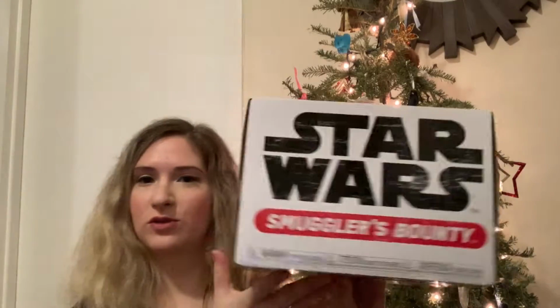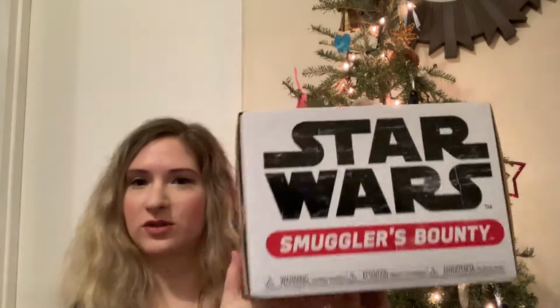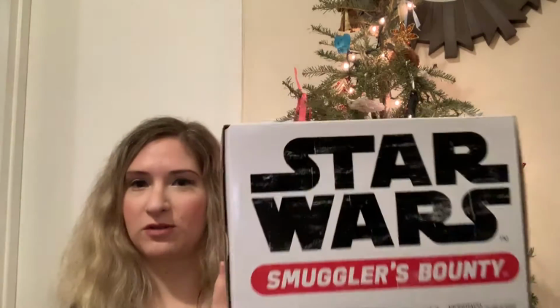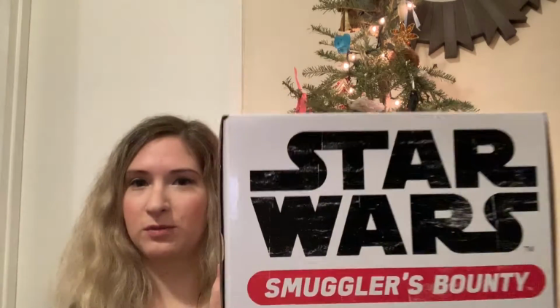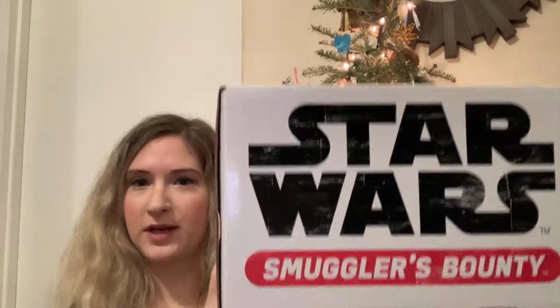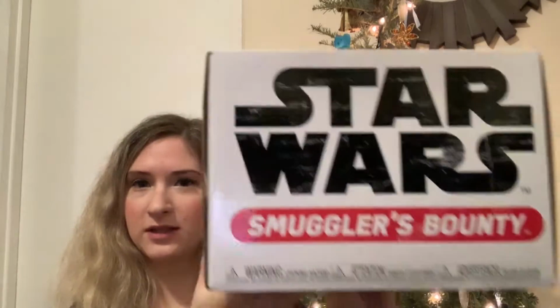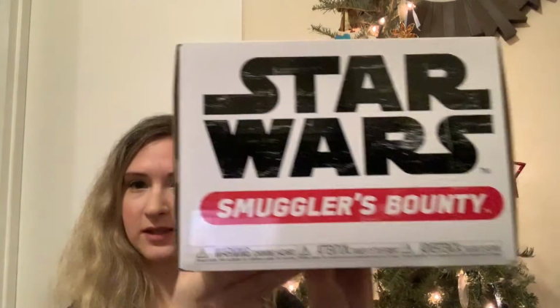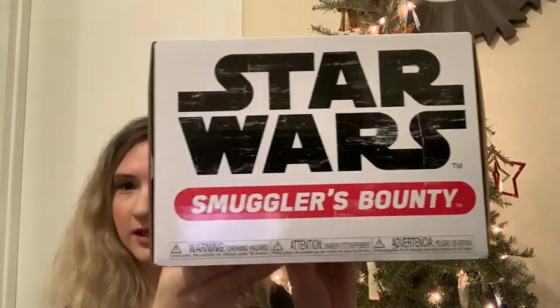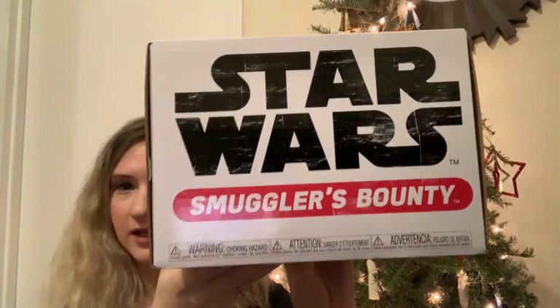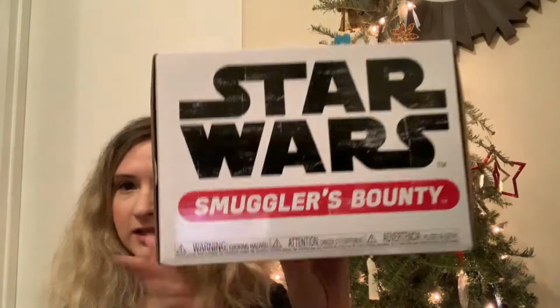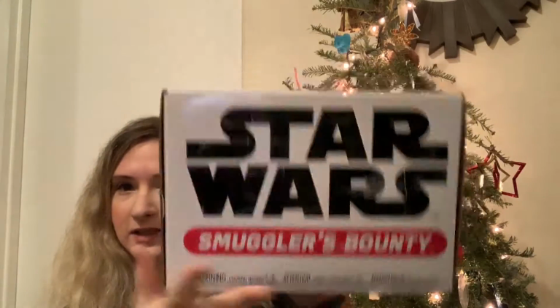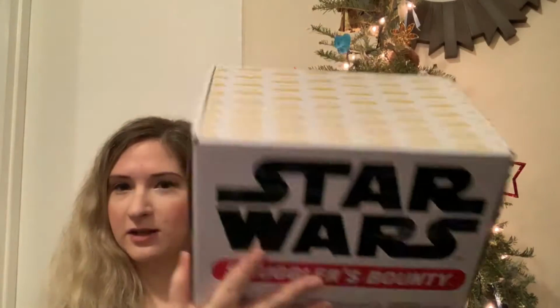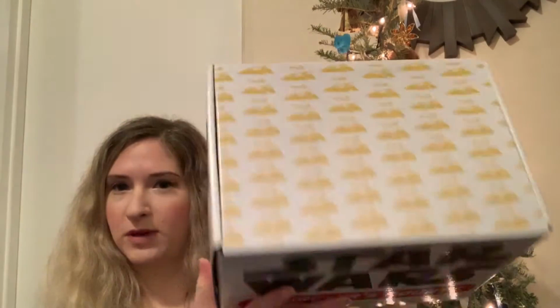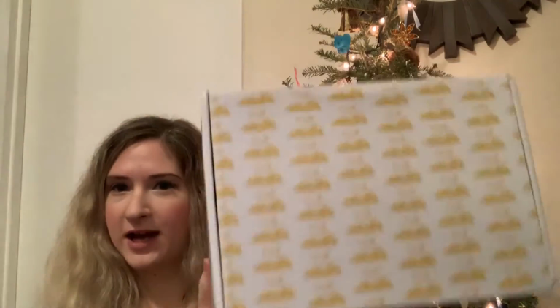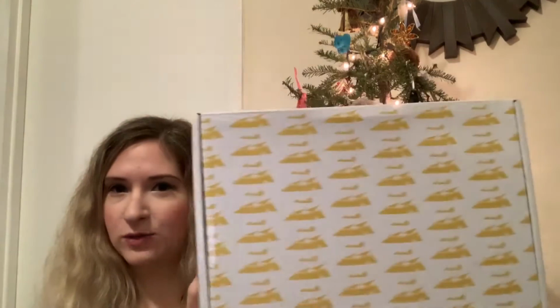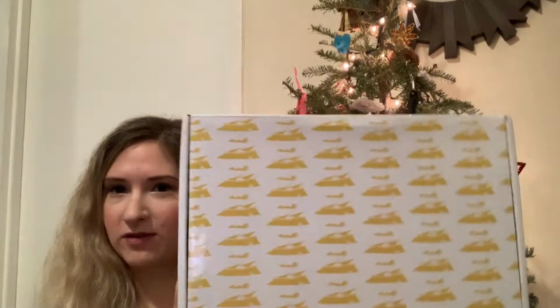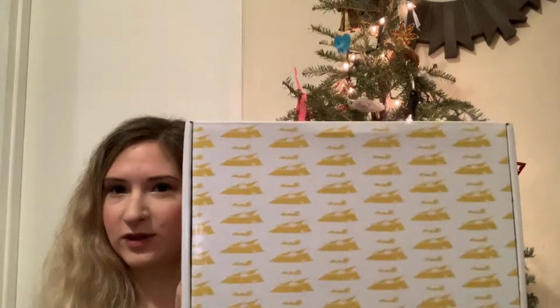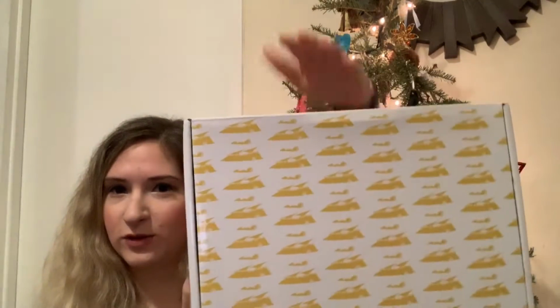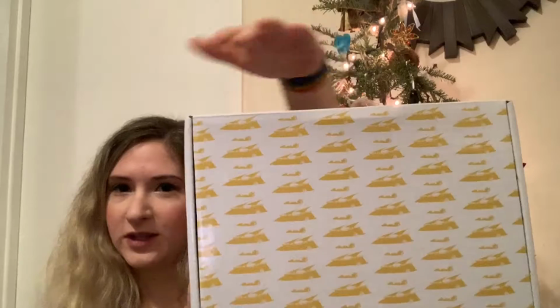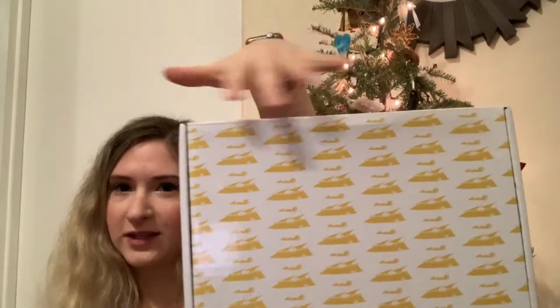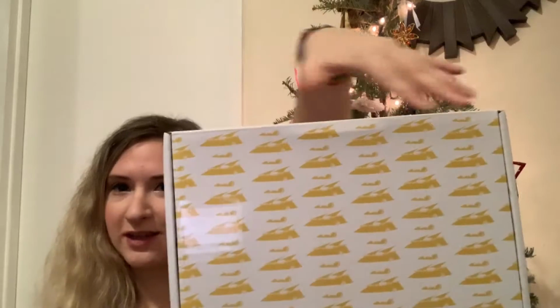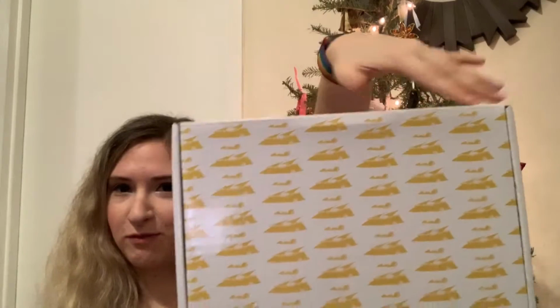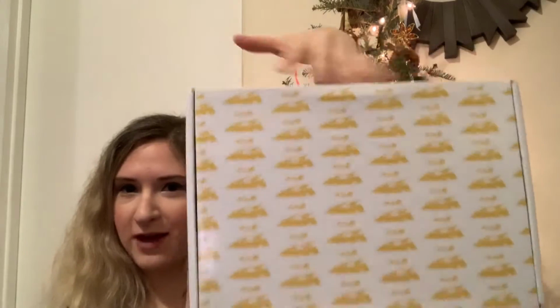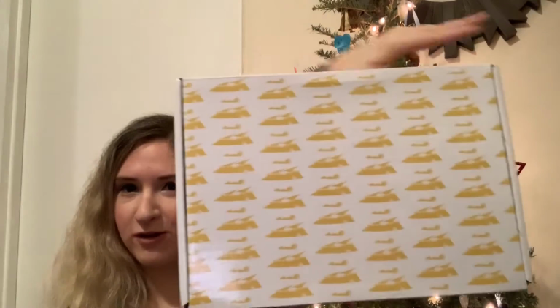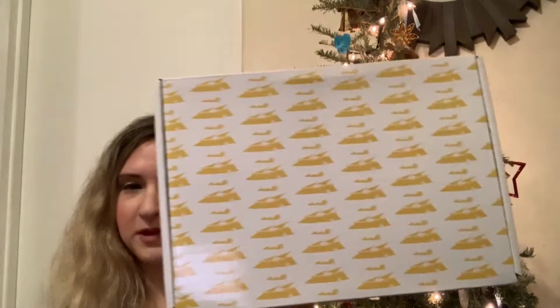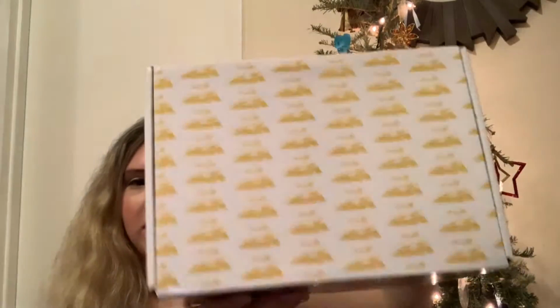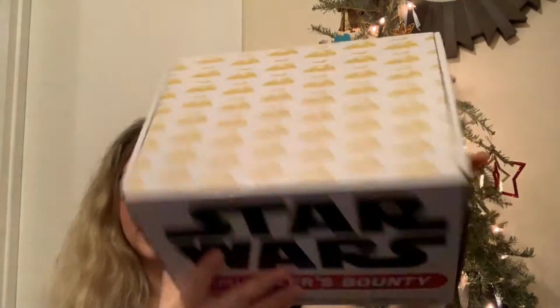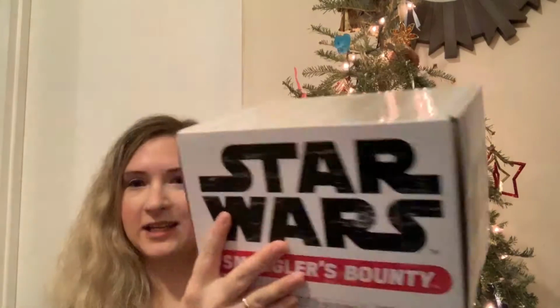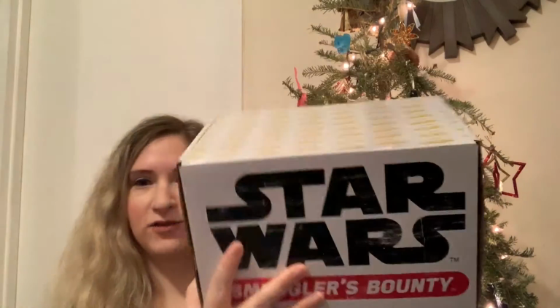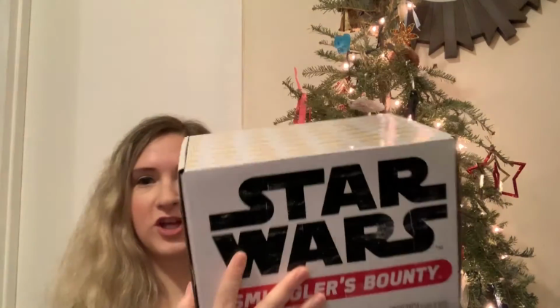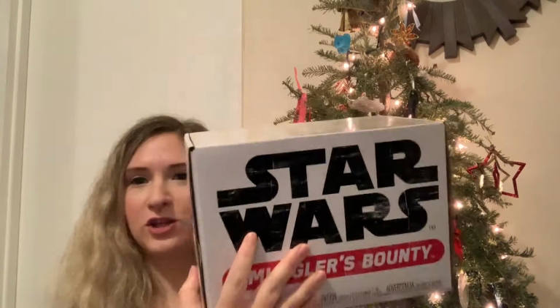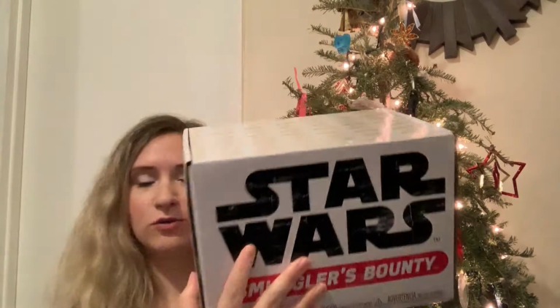So here's the box. It's nice and compact. We have a little Skiff pattern up here. I like it — it's very cute.